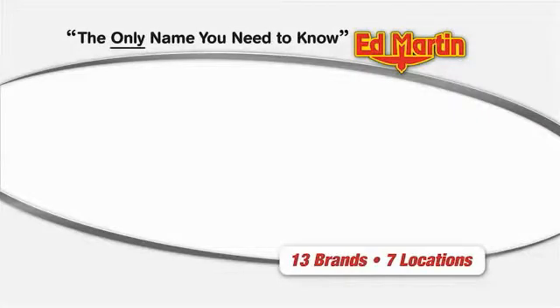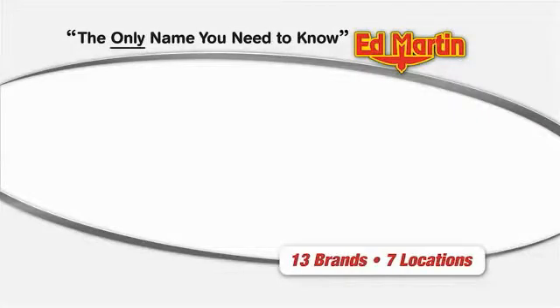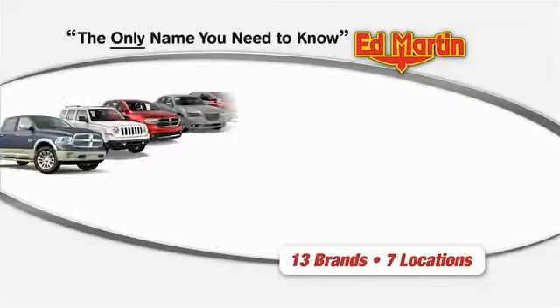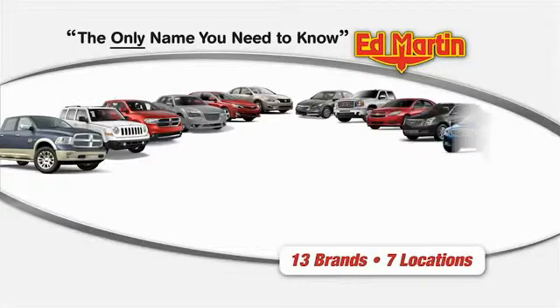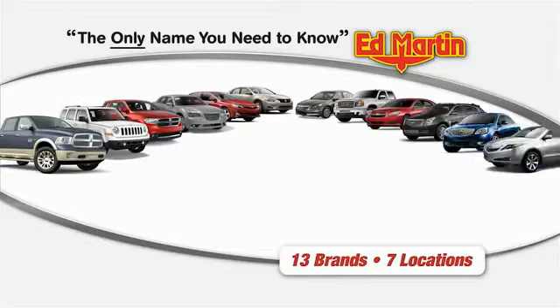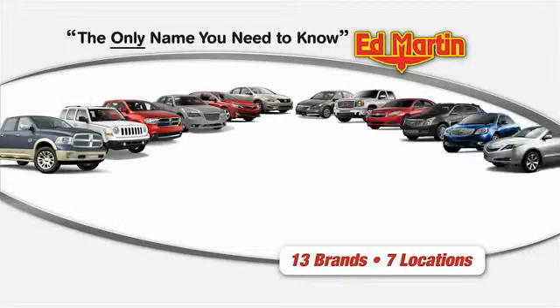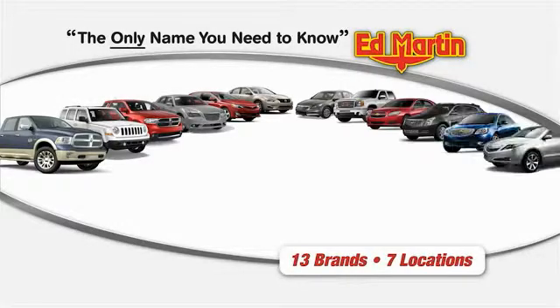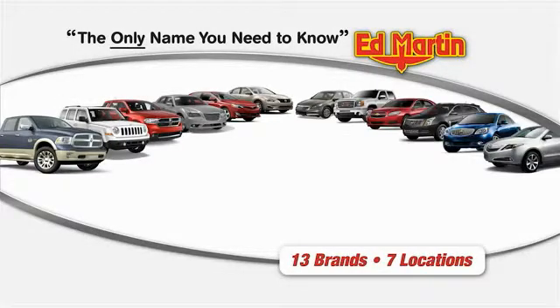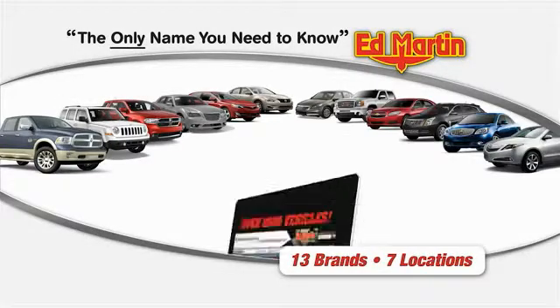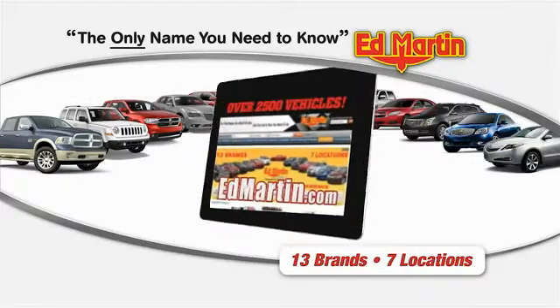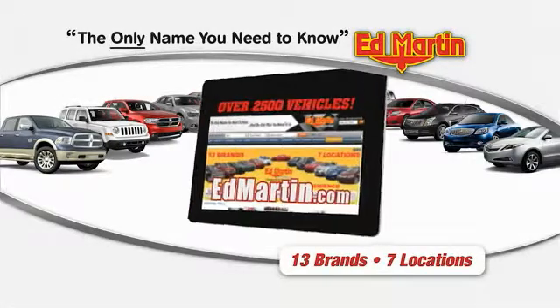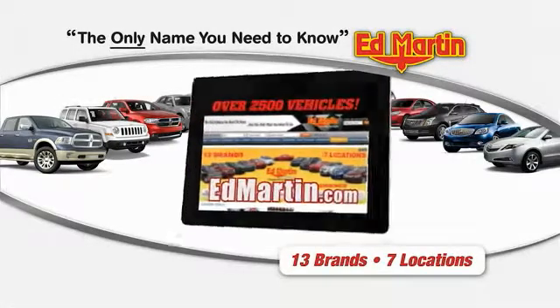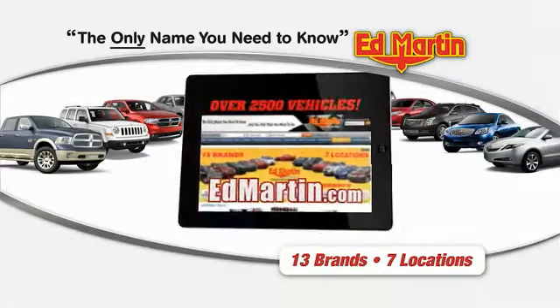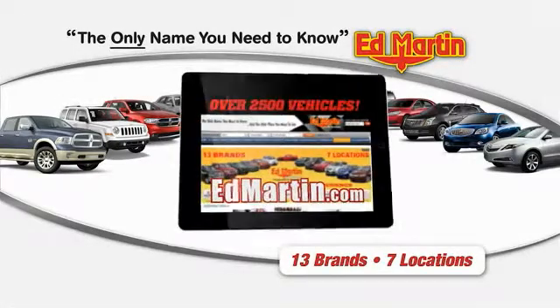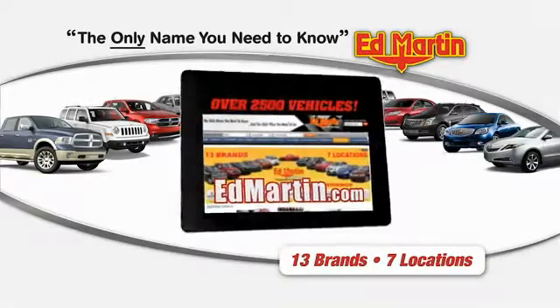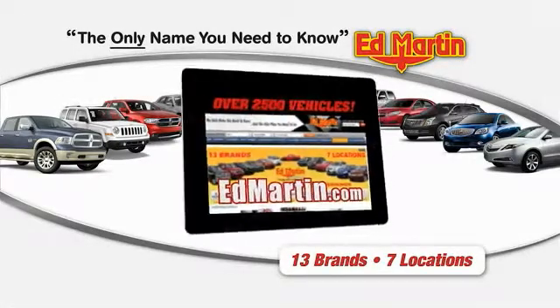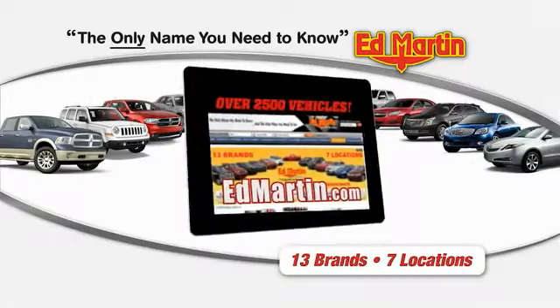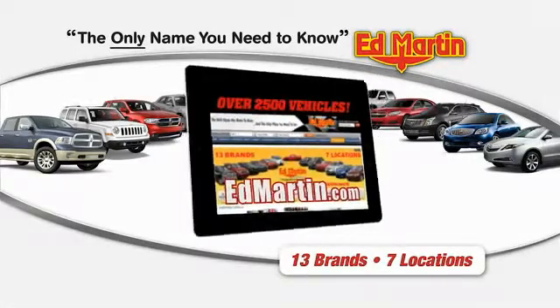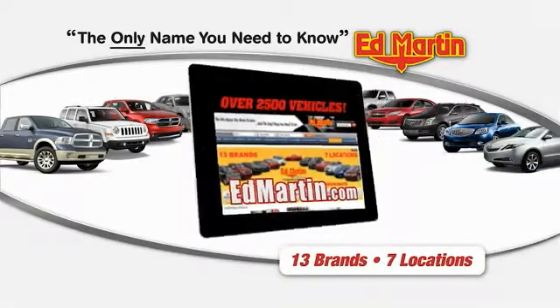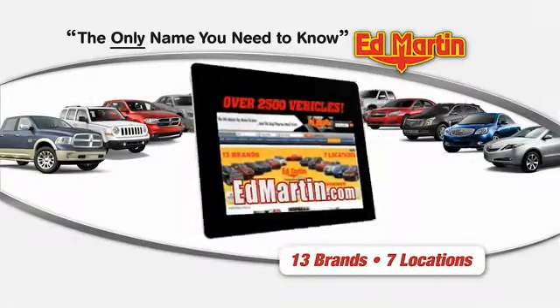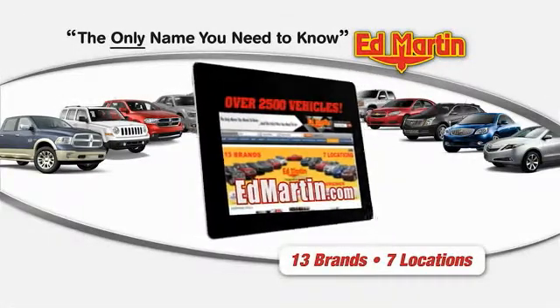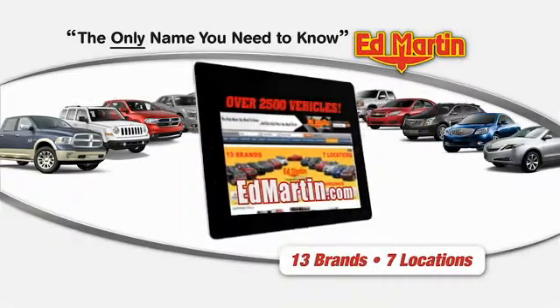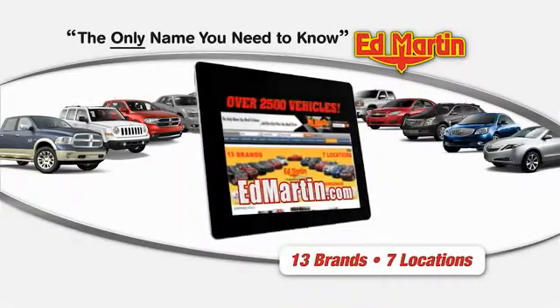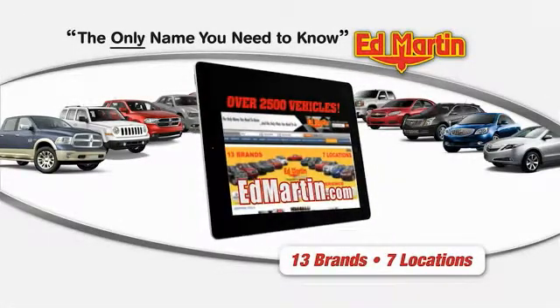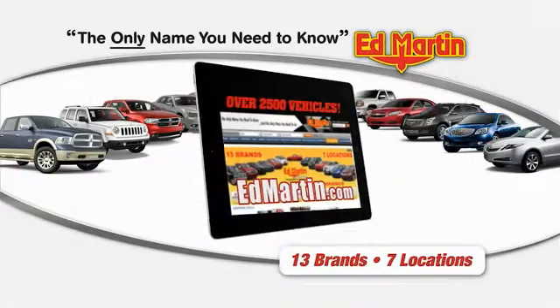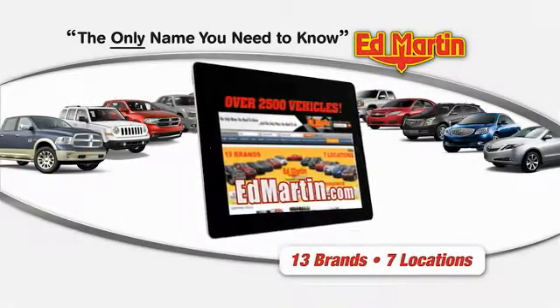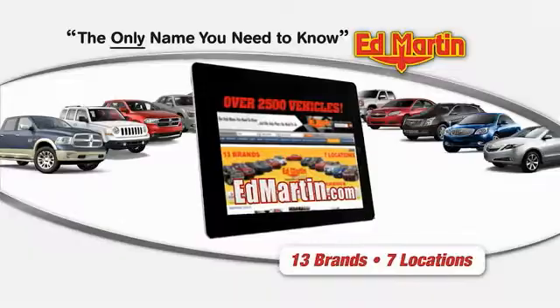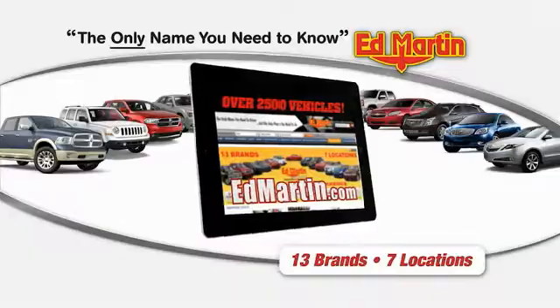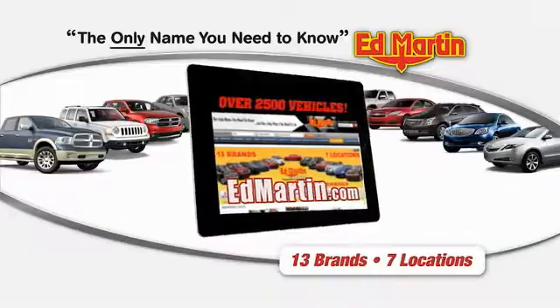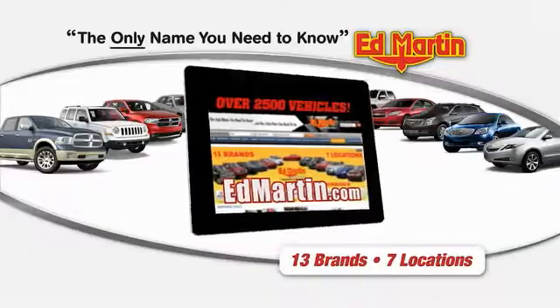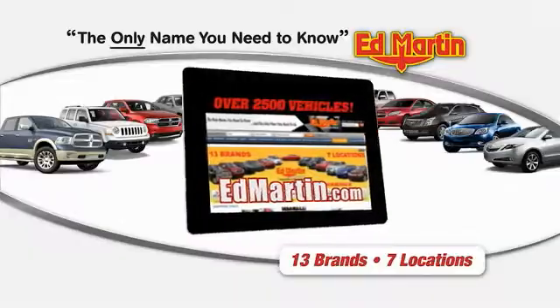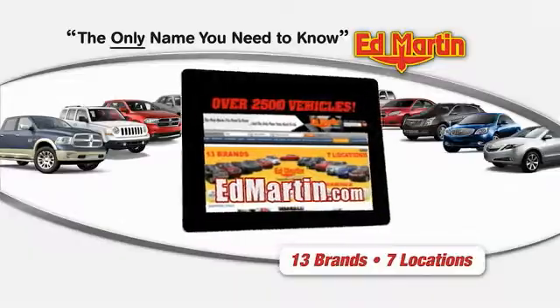Thank you for clicking our video. You can shop 2,500 more cars and trucks online at Ed Martin.